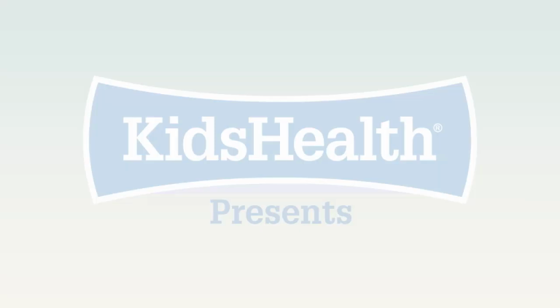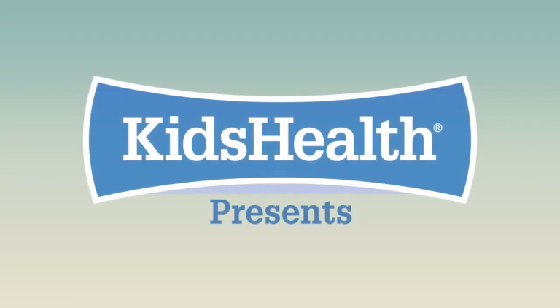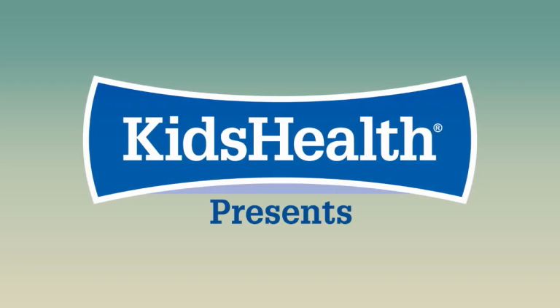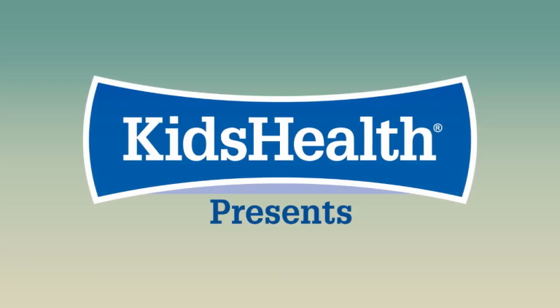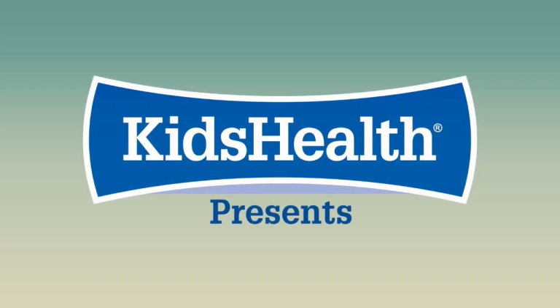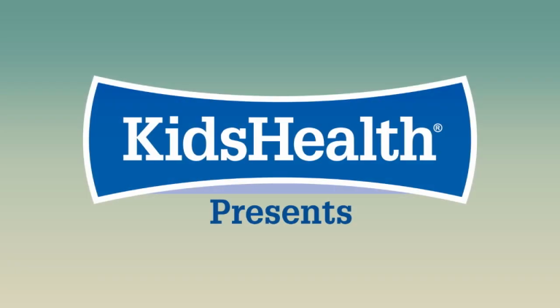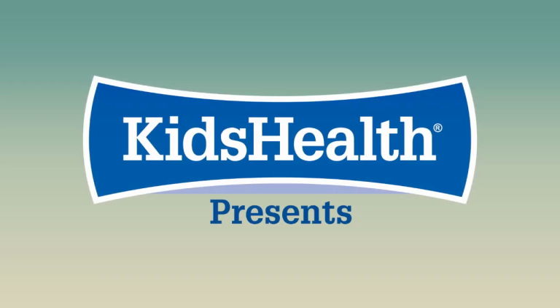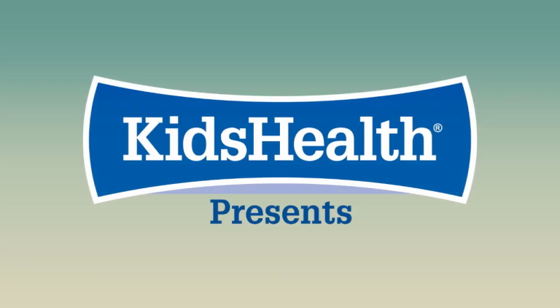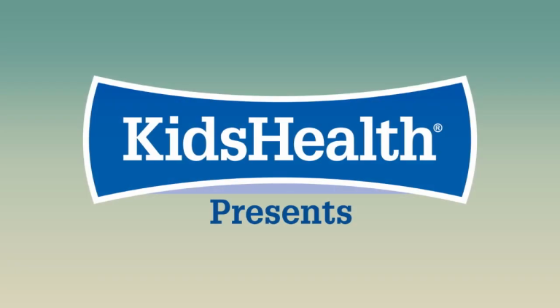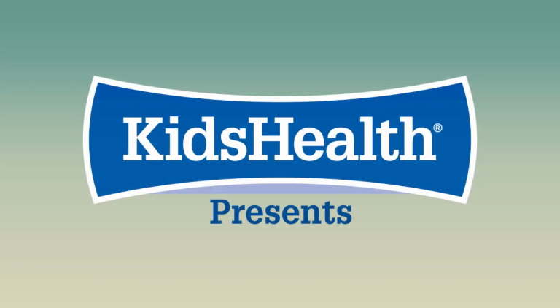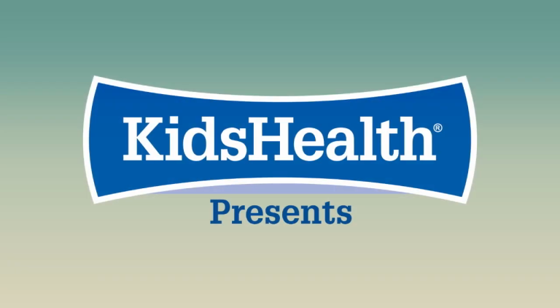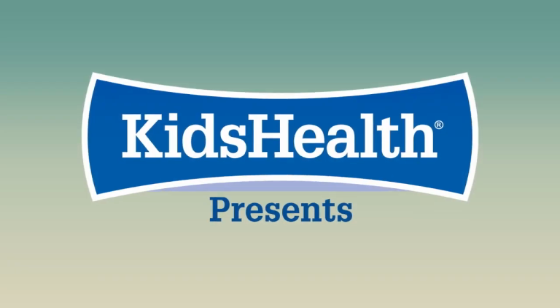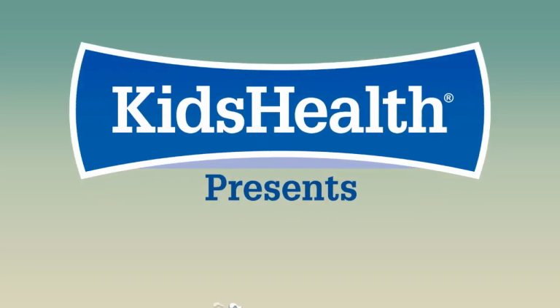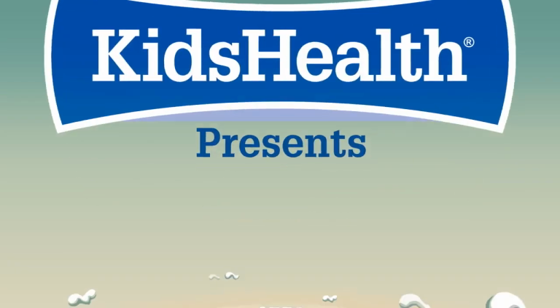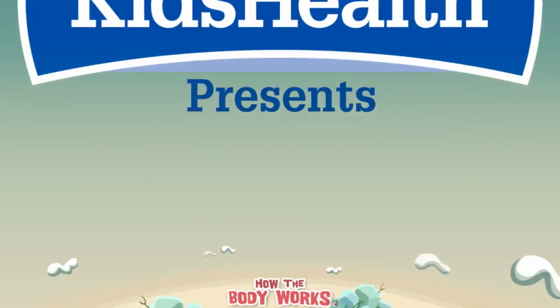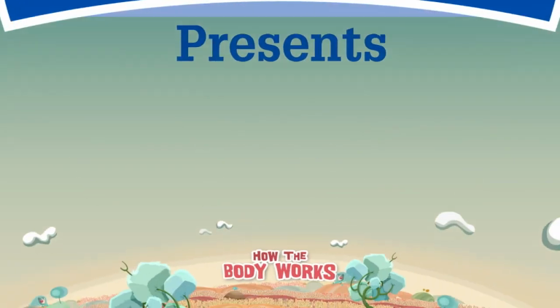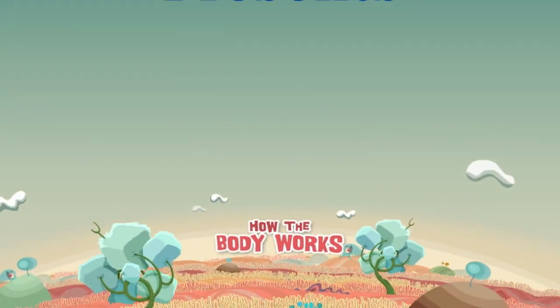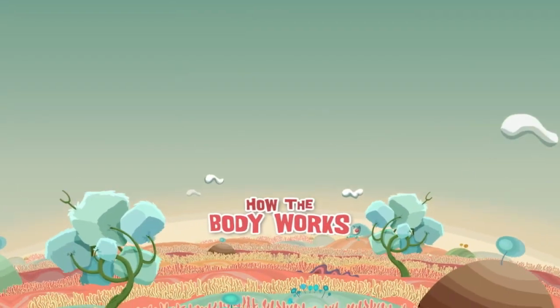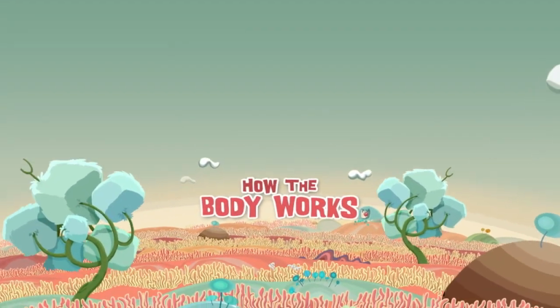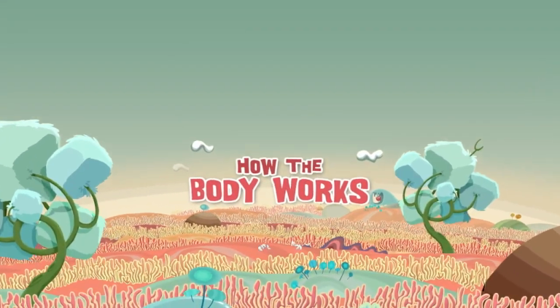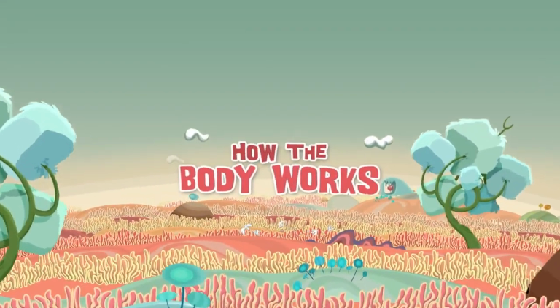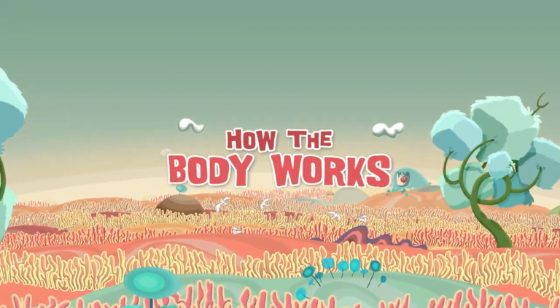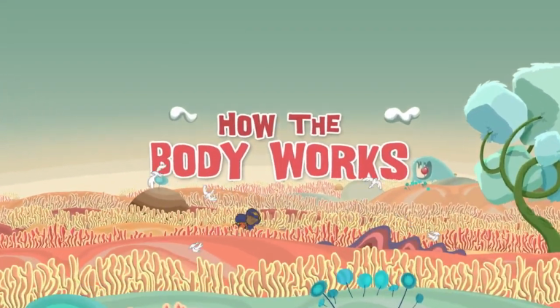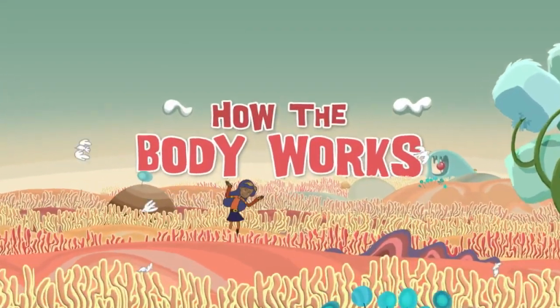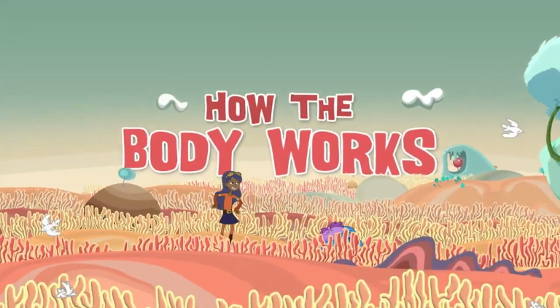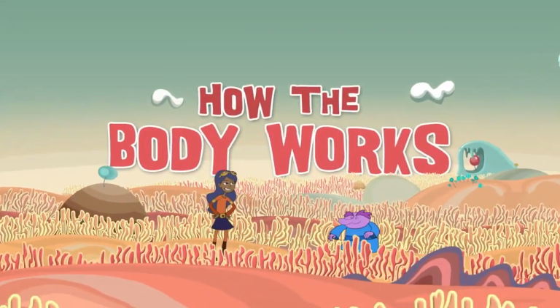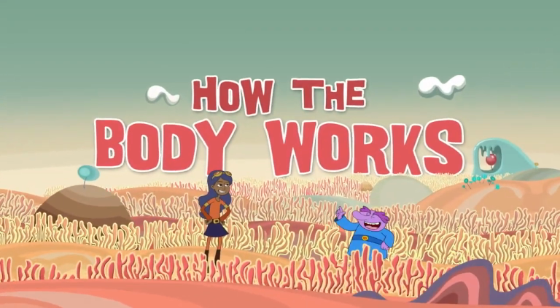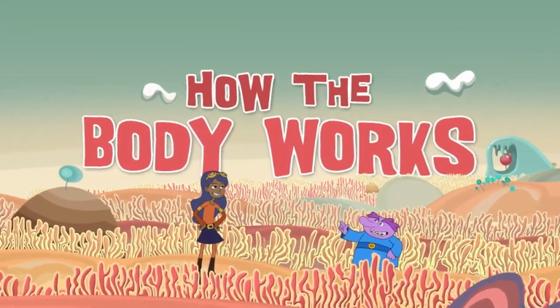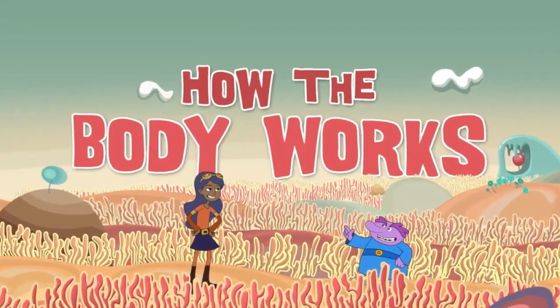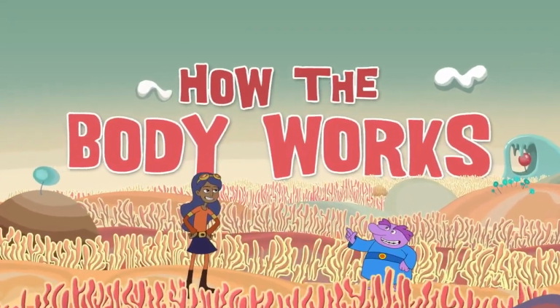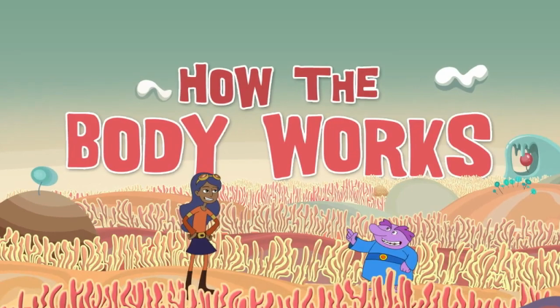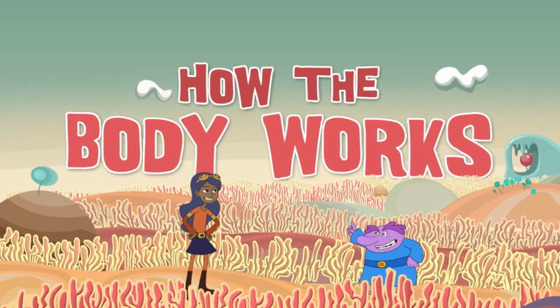Kids' Health presents: How the Body Works with Chloe and the Nerve.